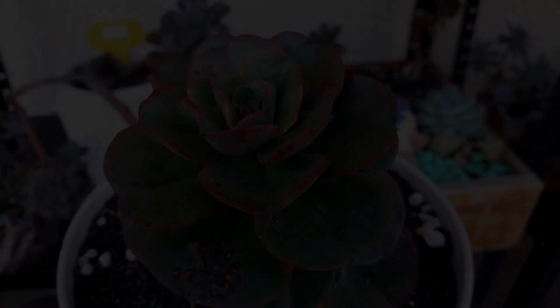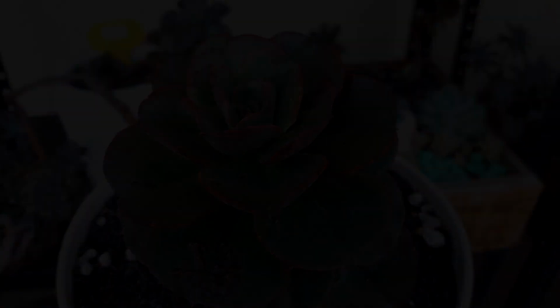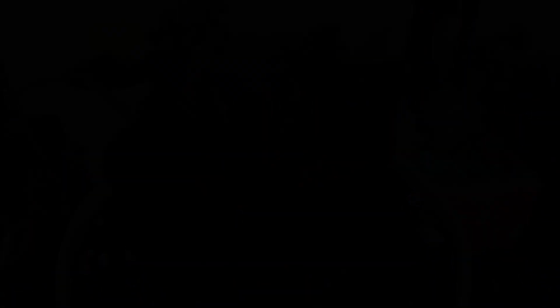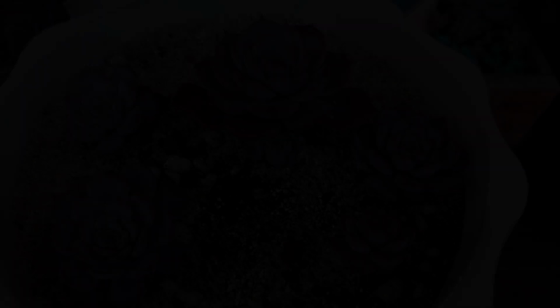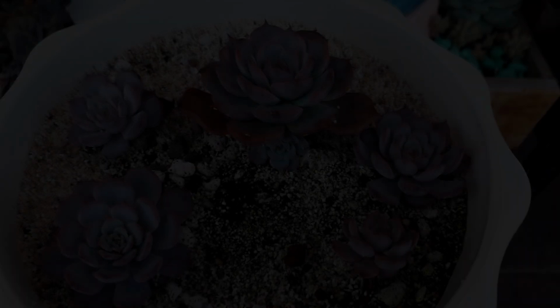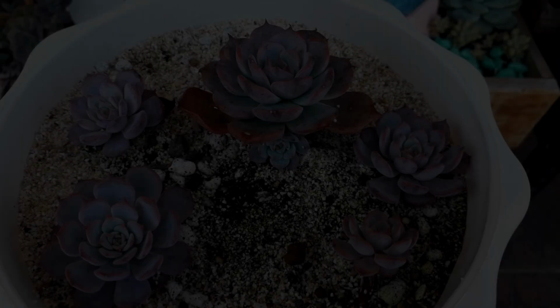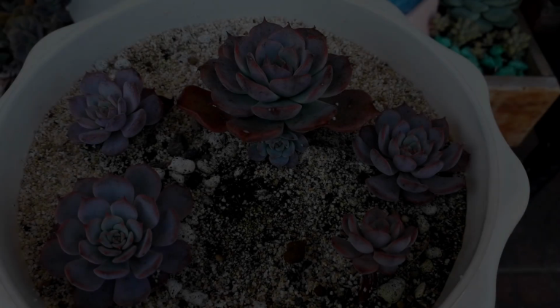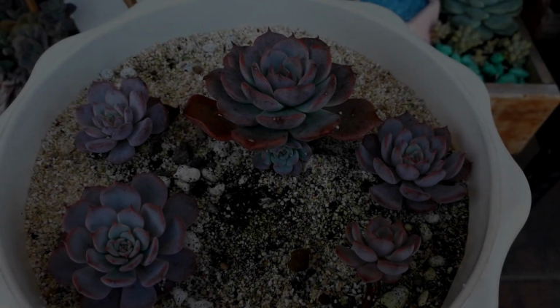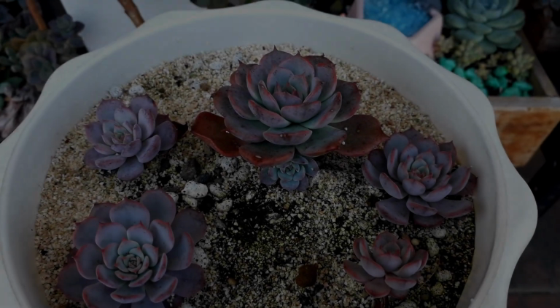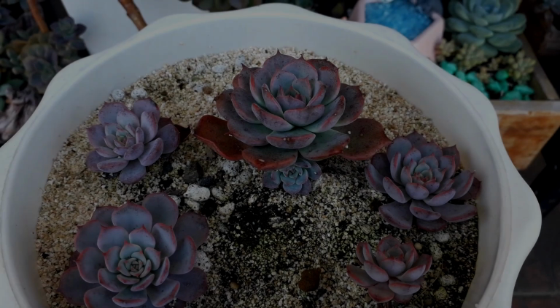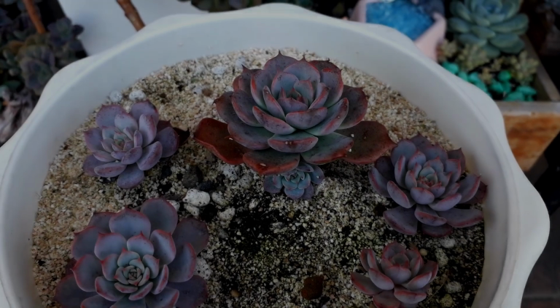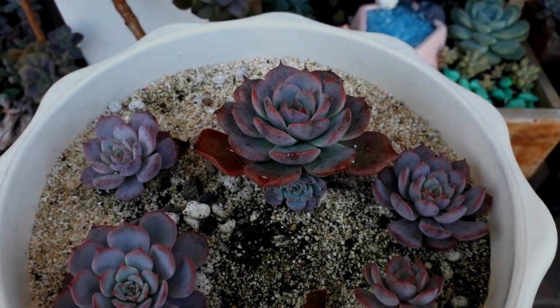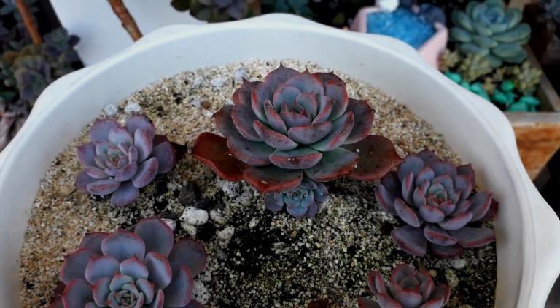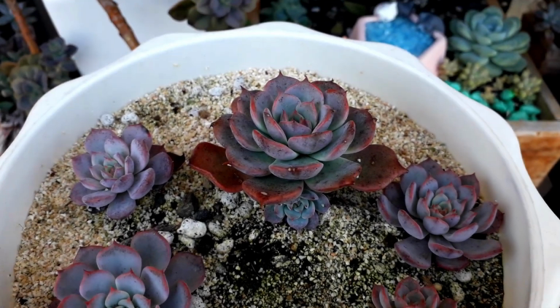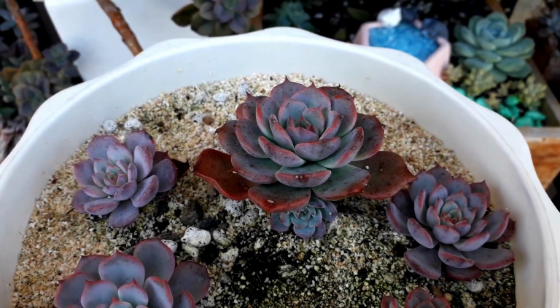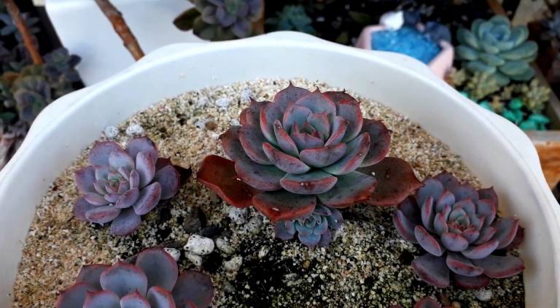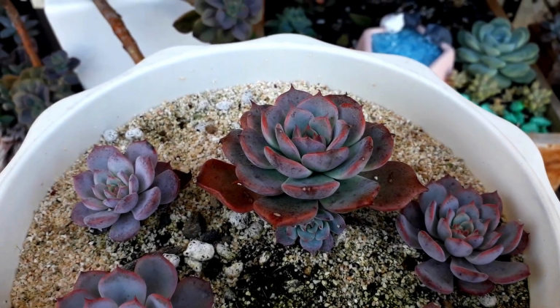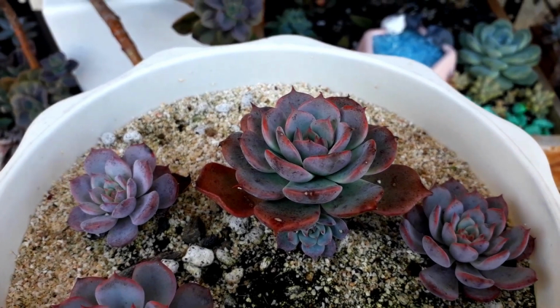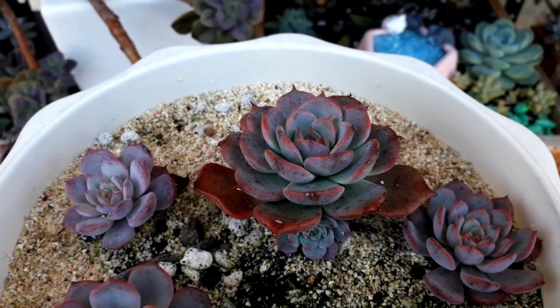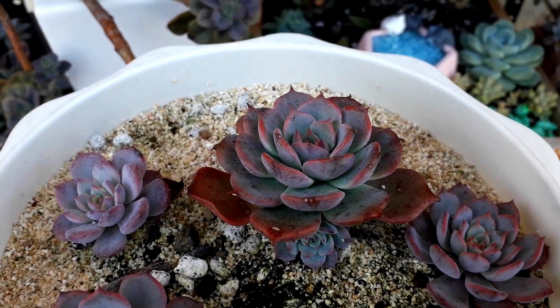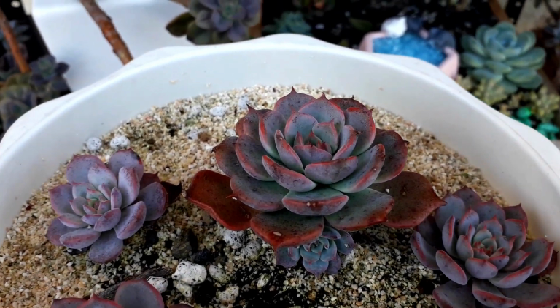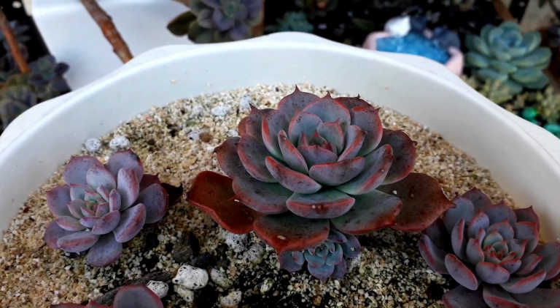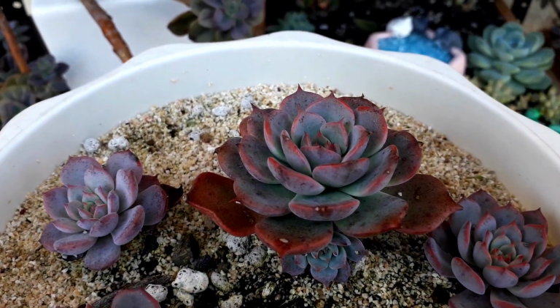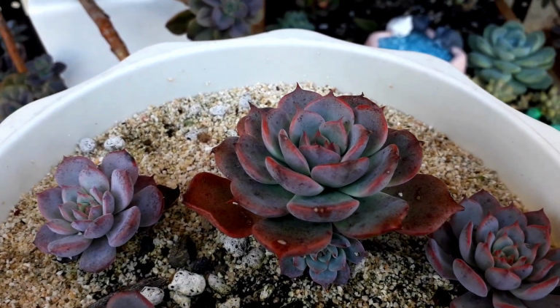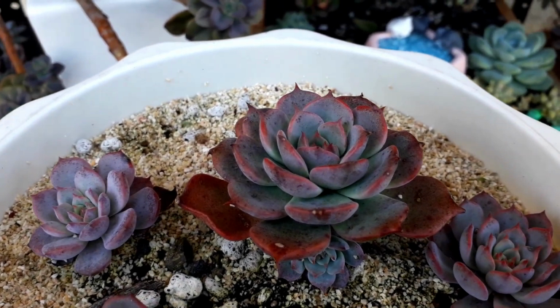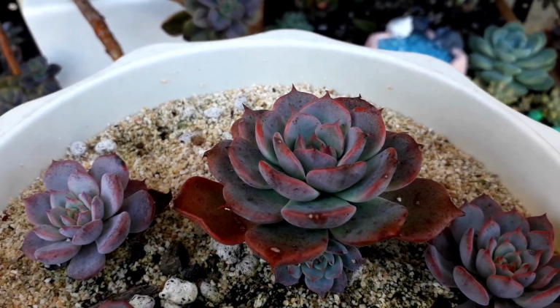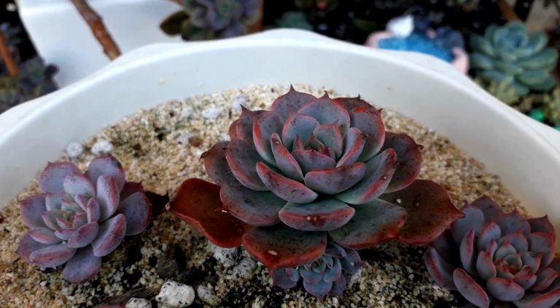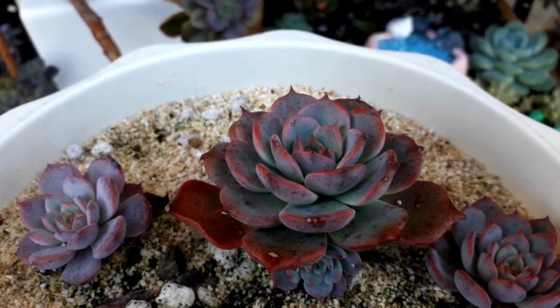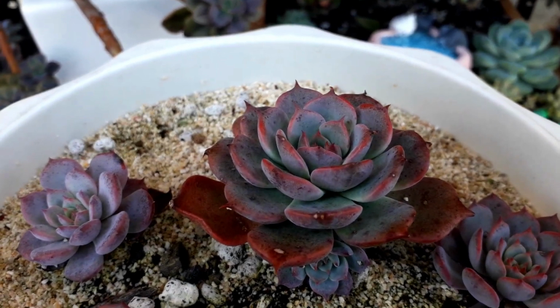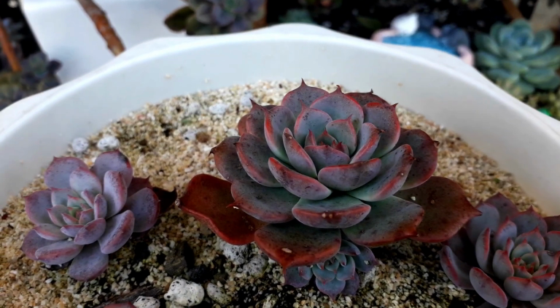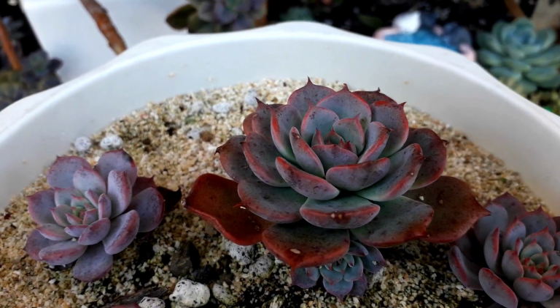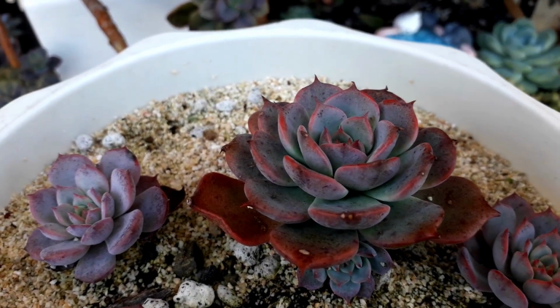So this one is so cute. It's small, but it has lots of babies.